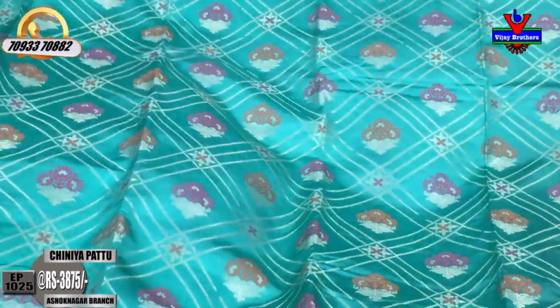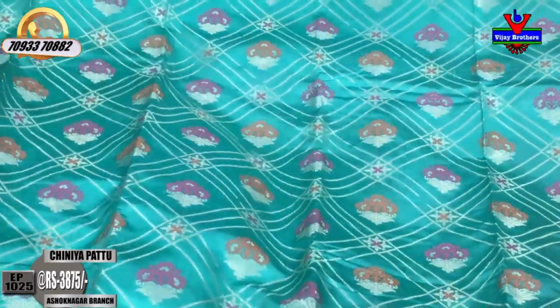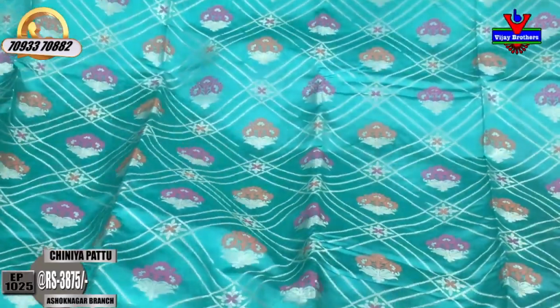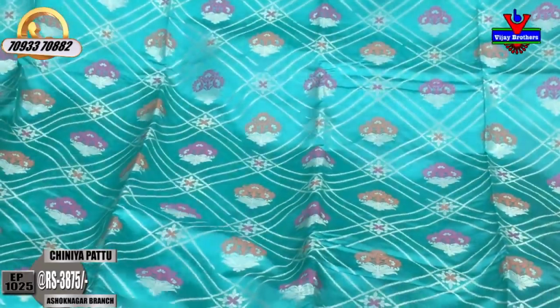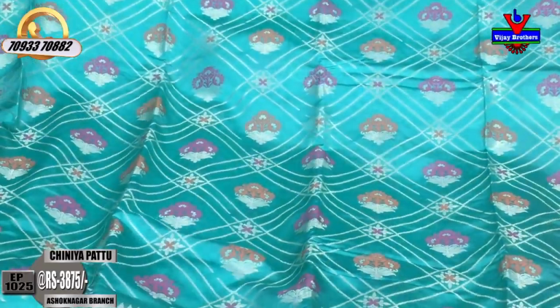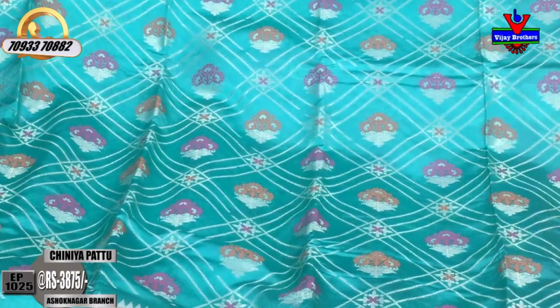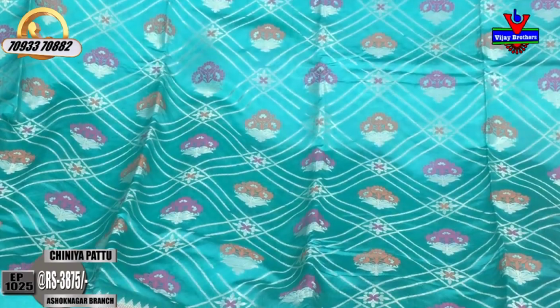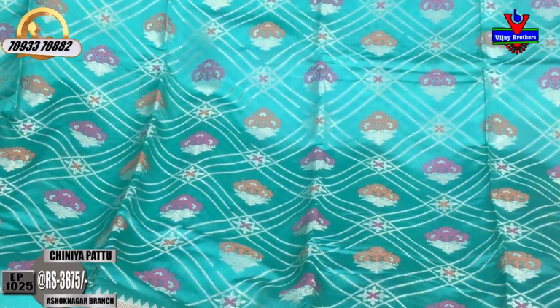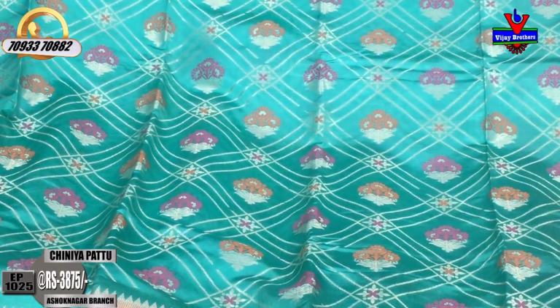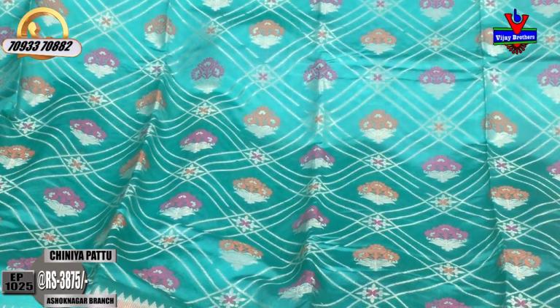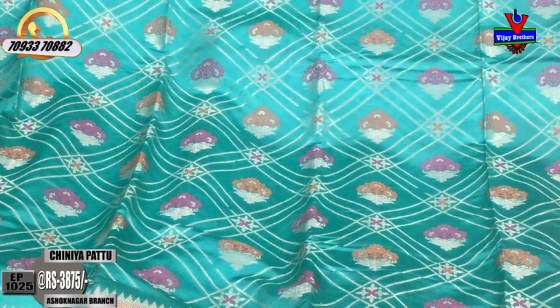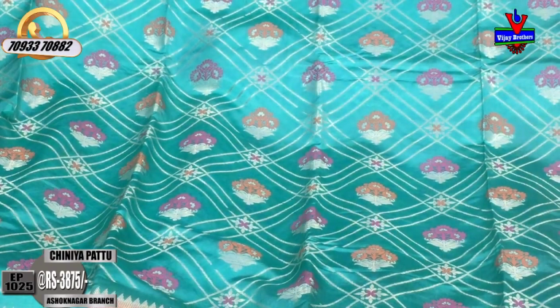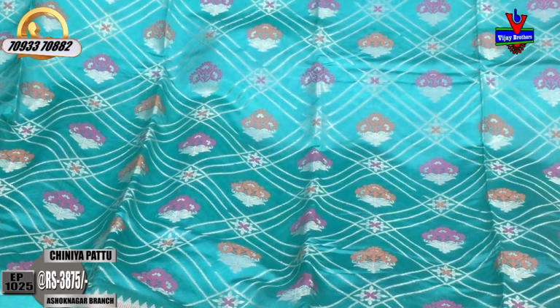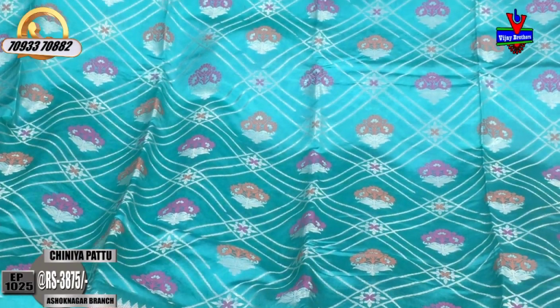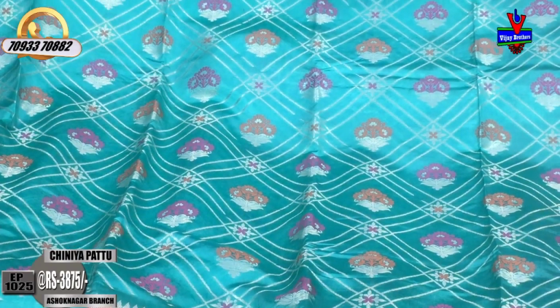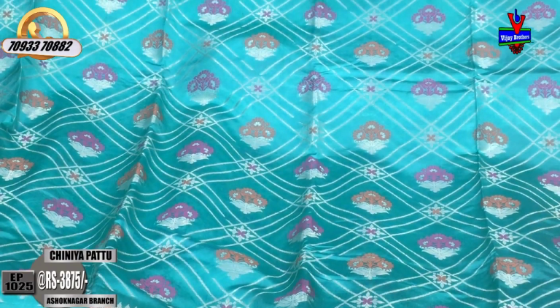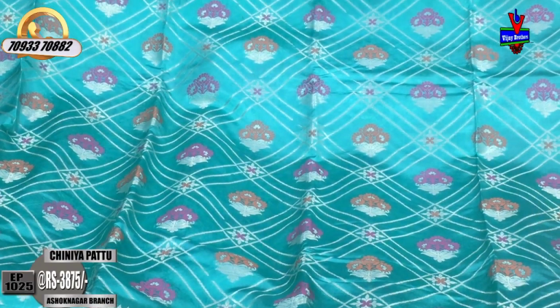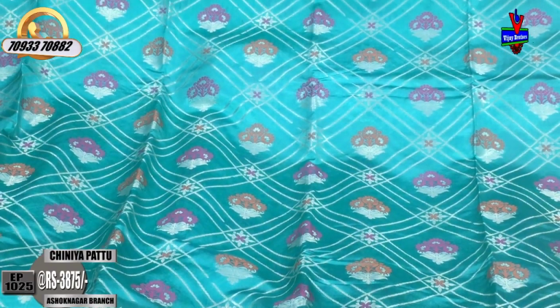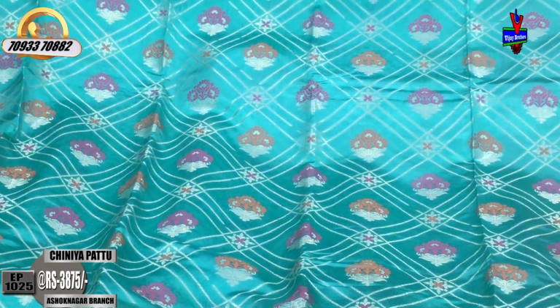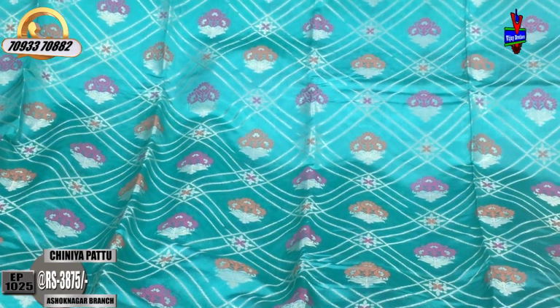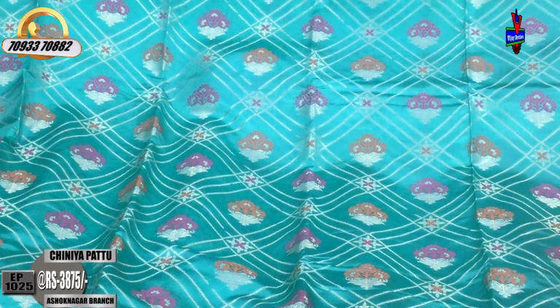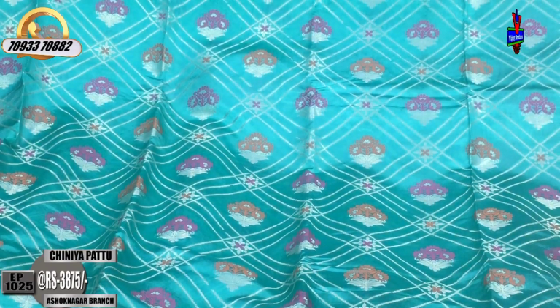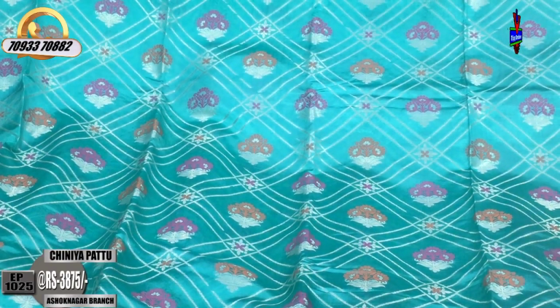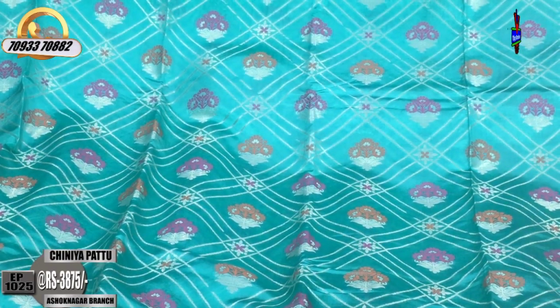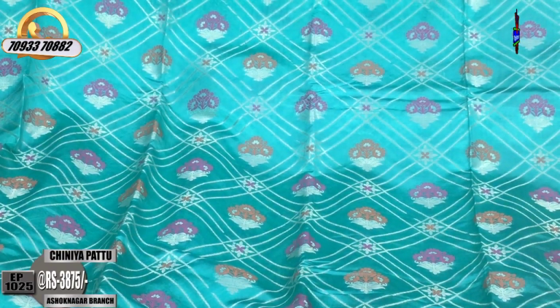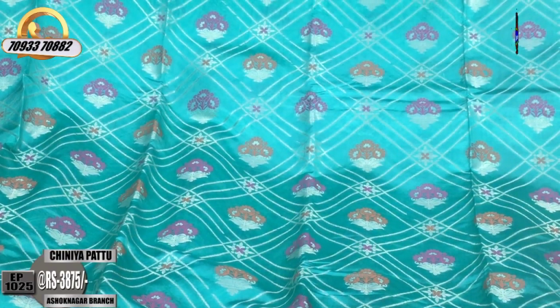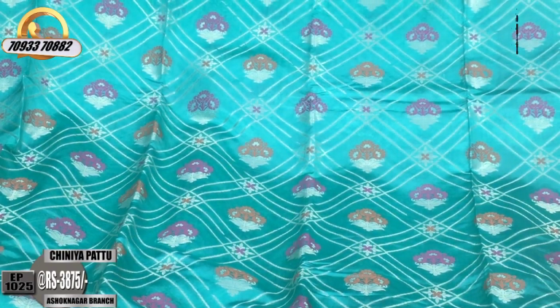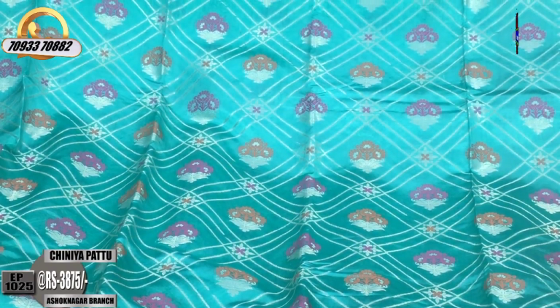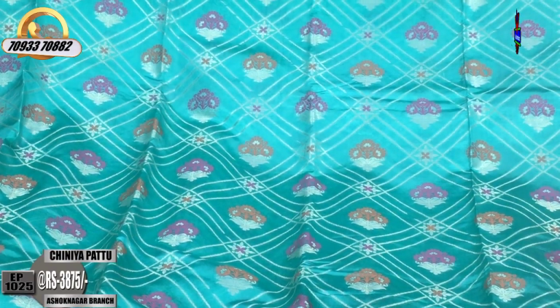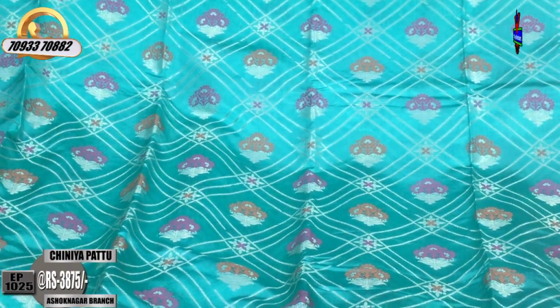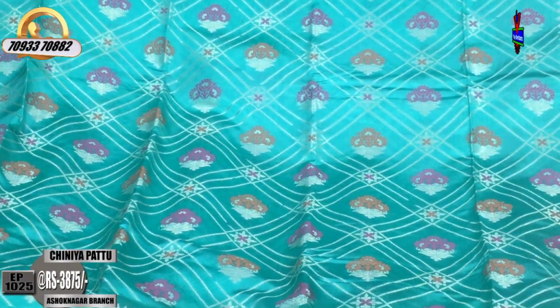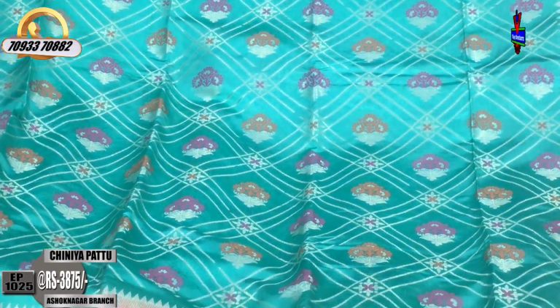Here, I am using the diamond design. There is a pink color flower and an orange color flower.